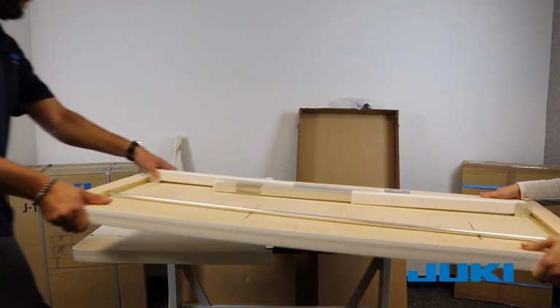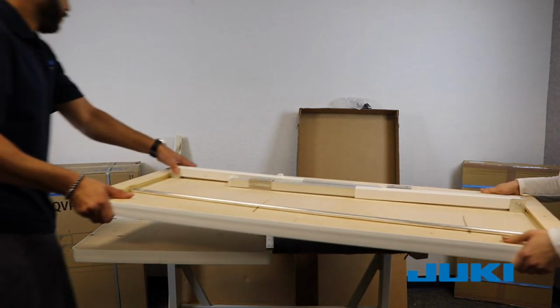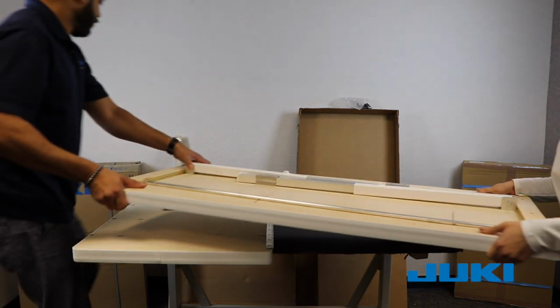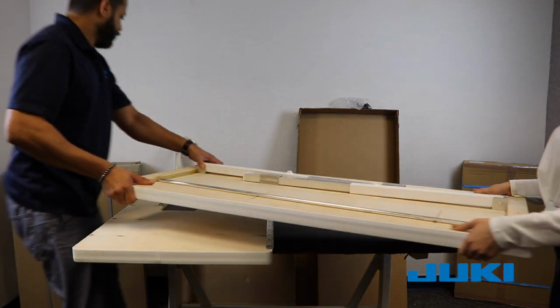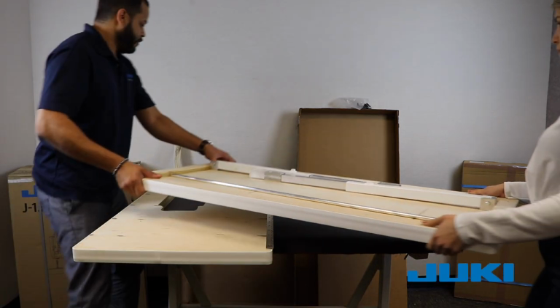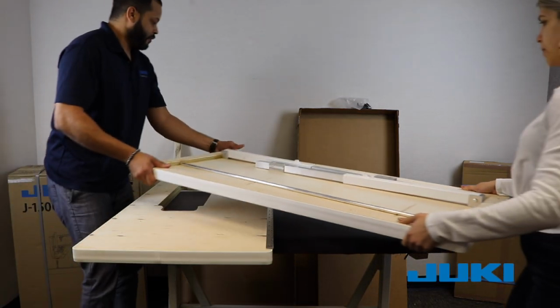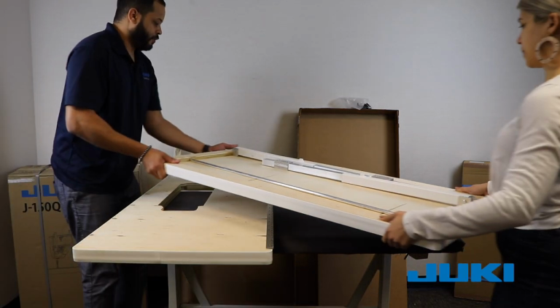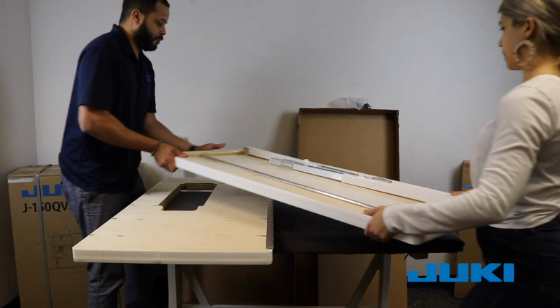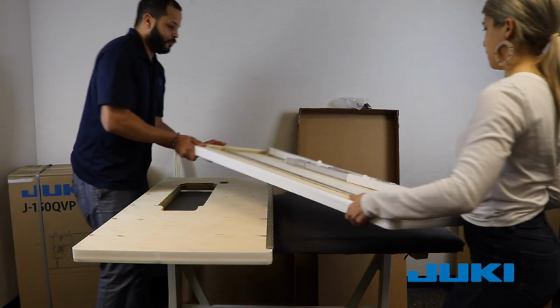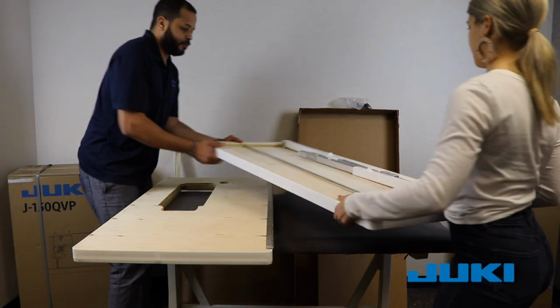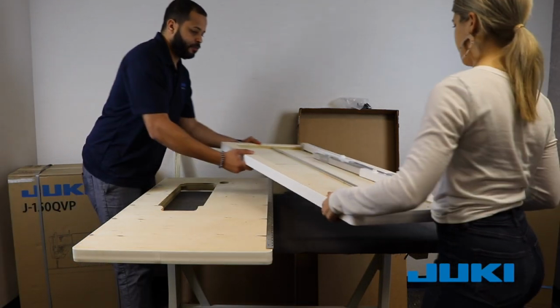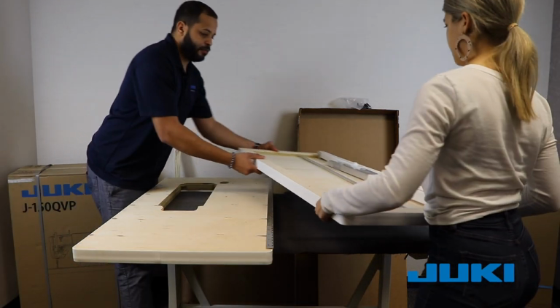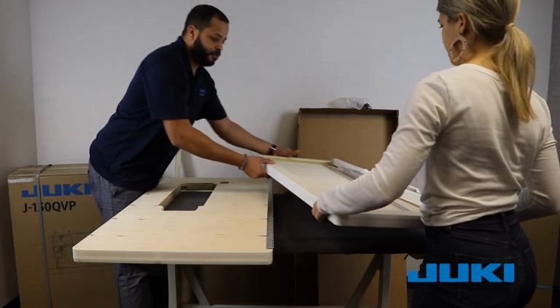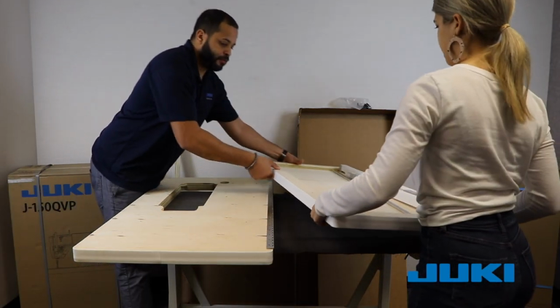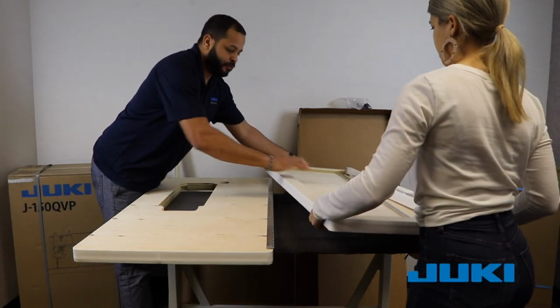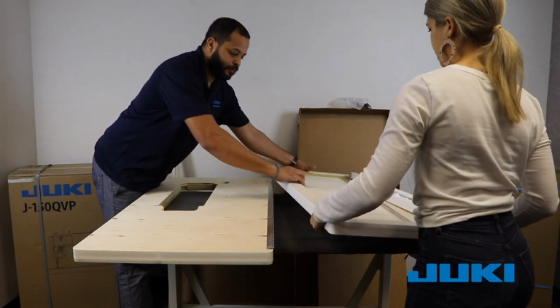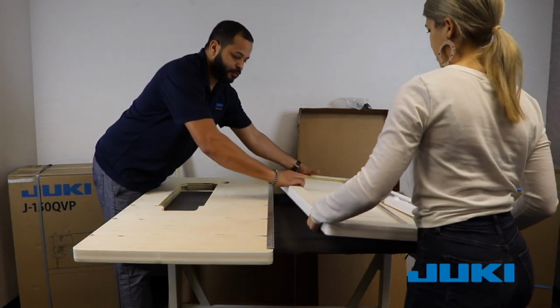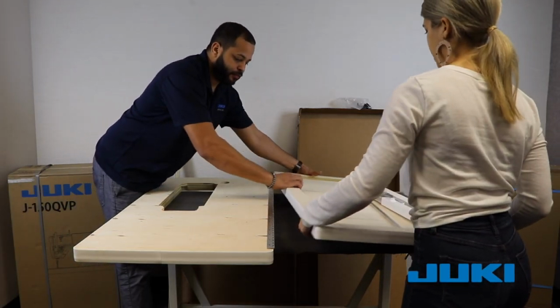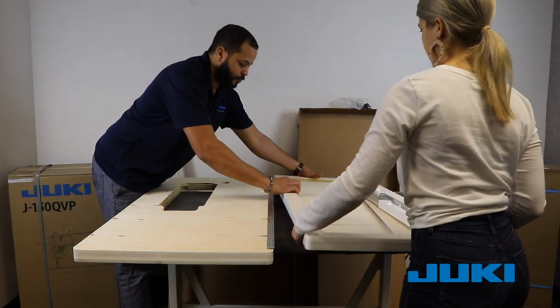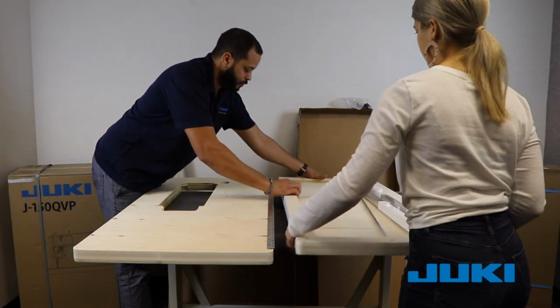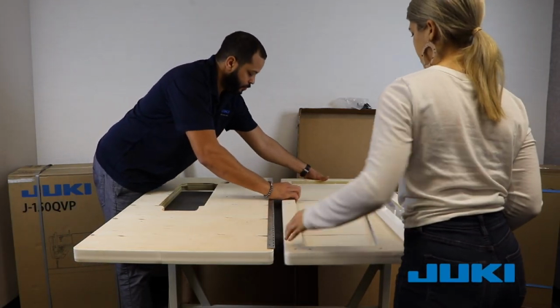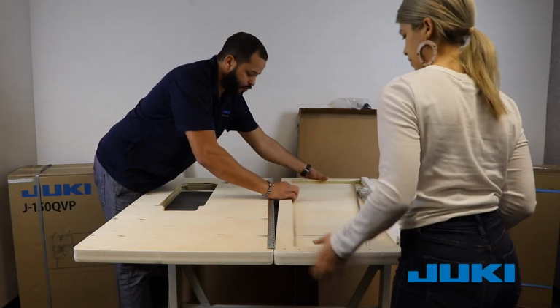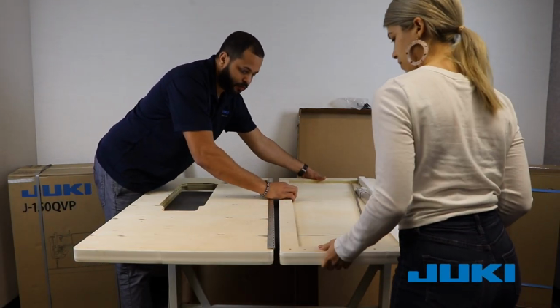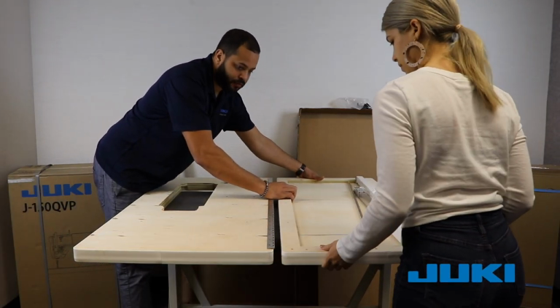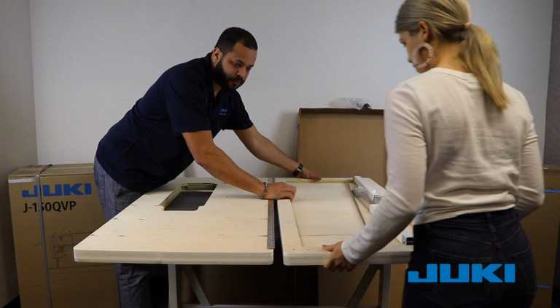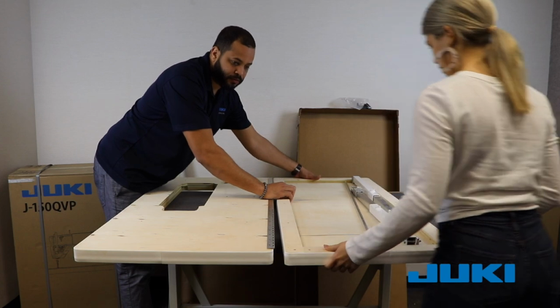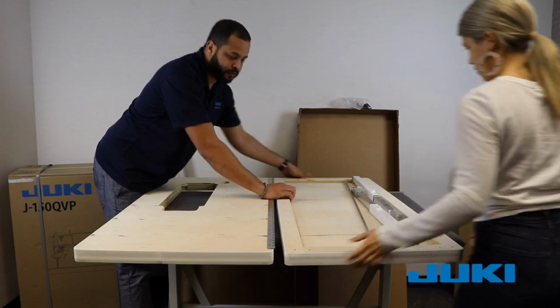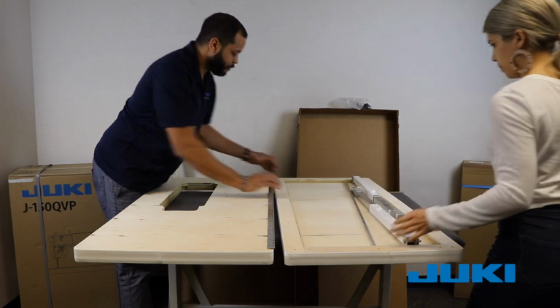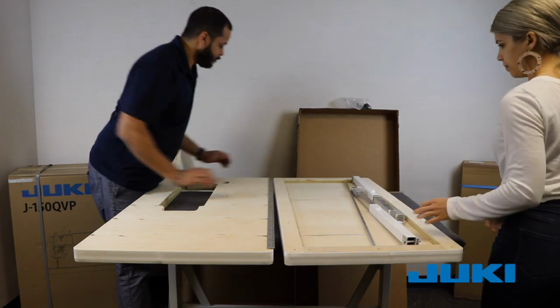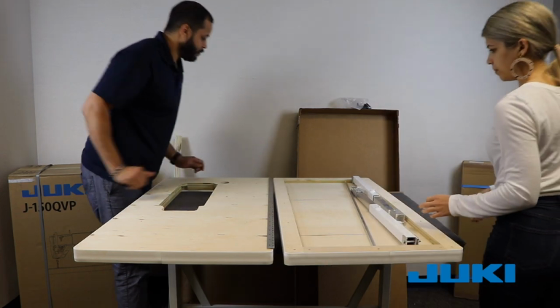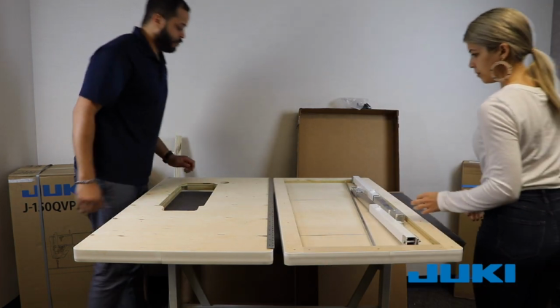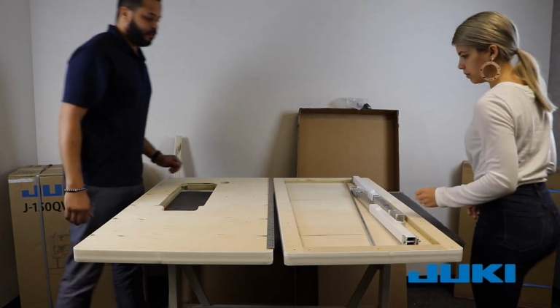Place the two larger pieces side by side, face down as shown in the video. Set aside any loose parts.